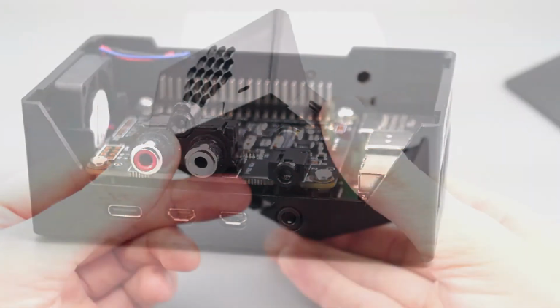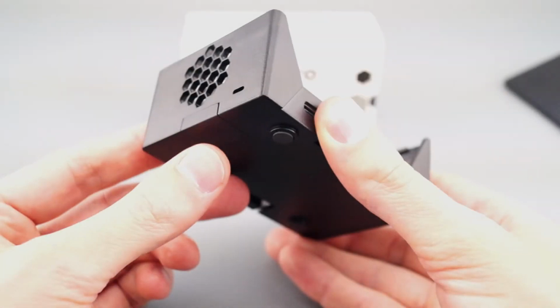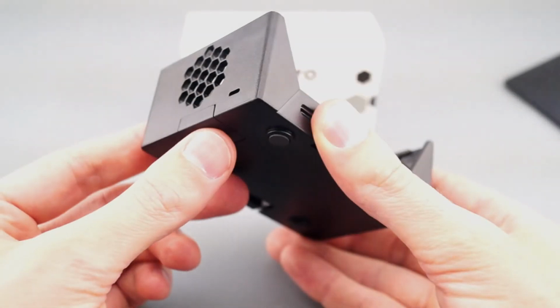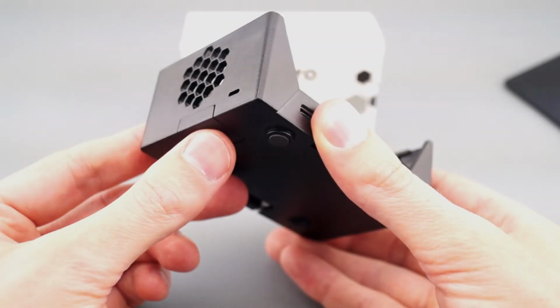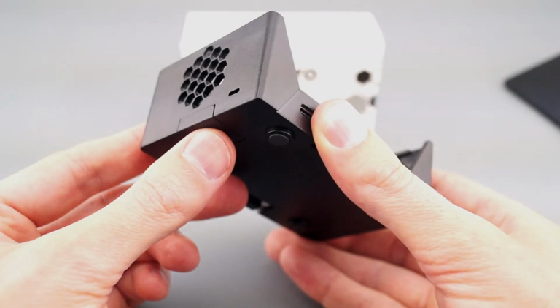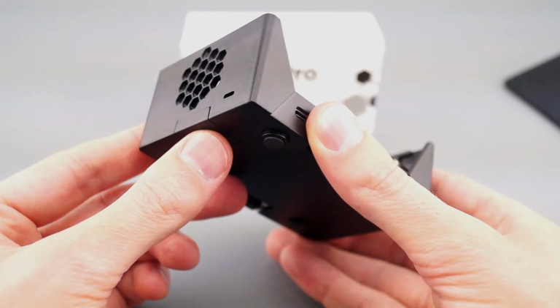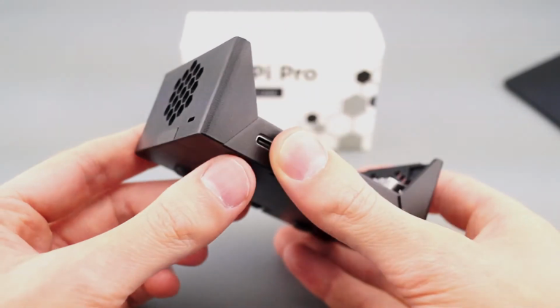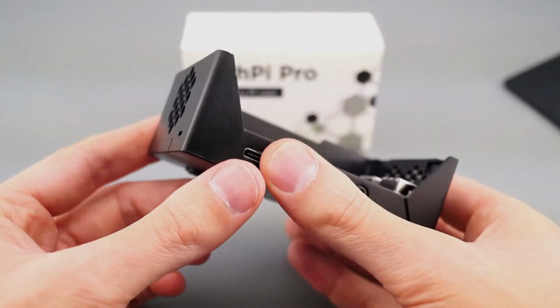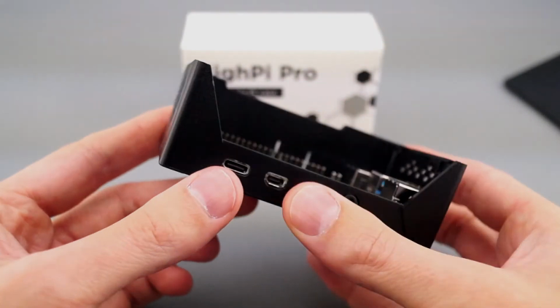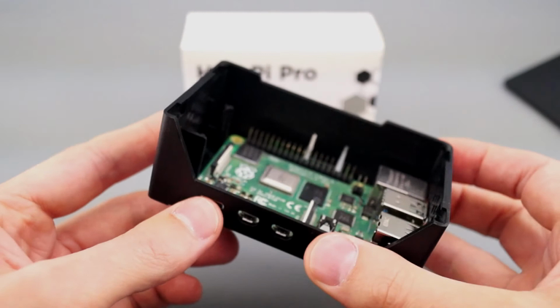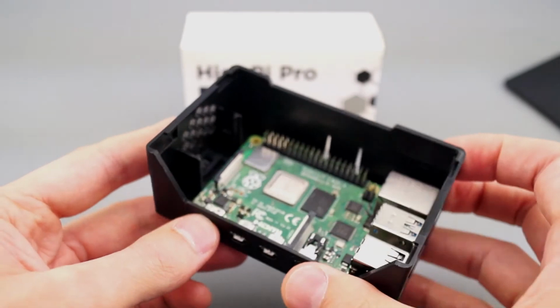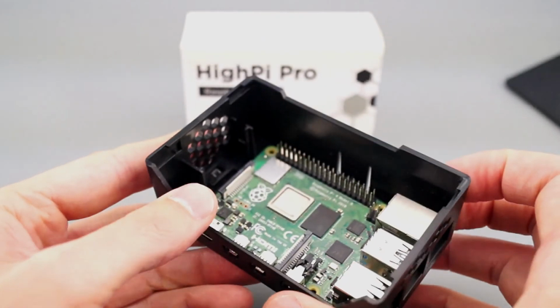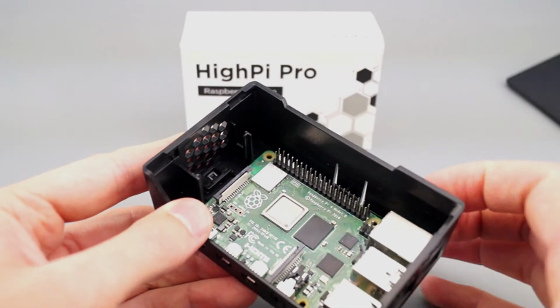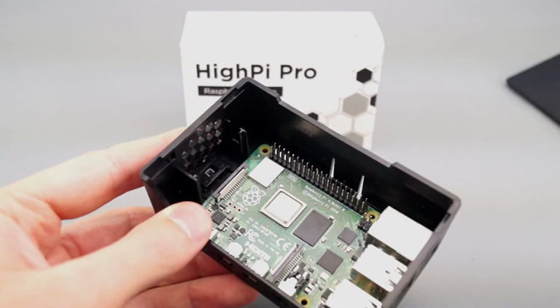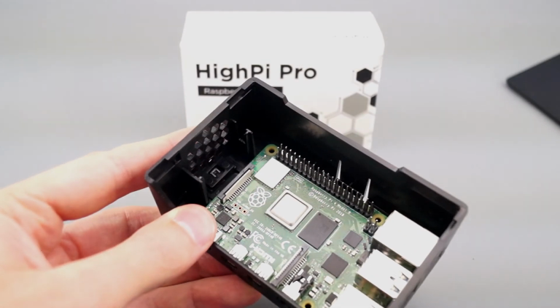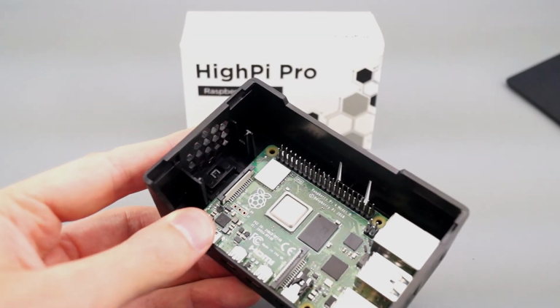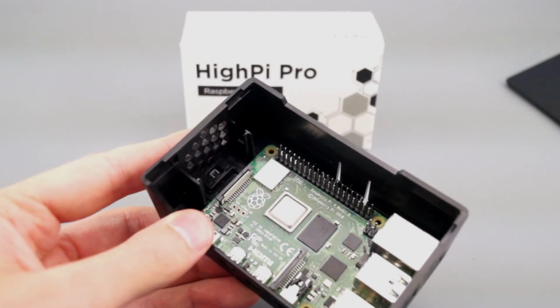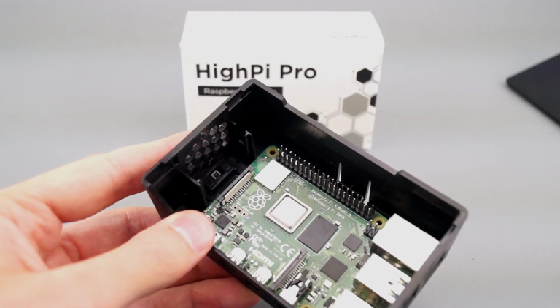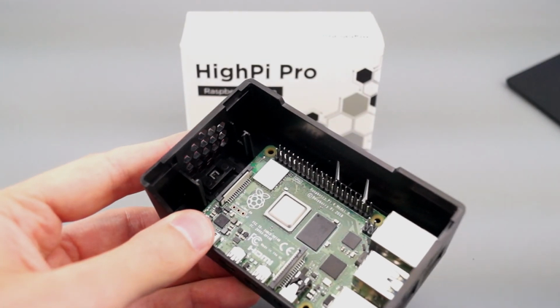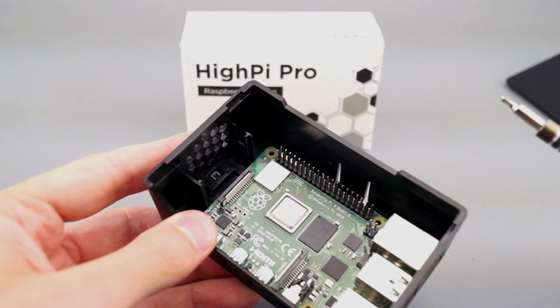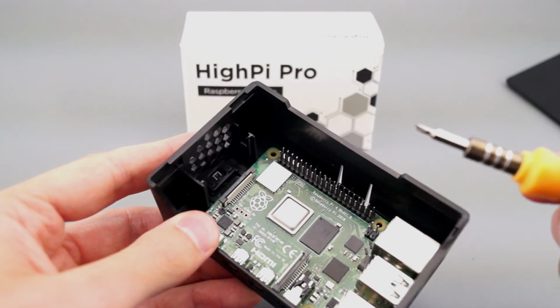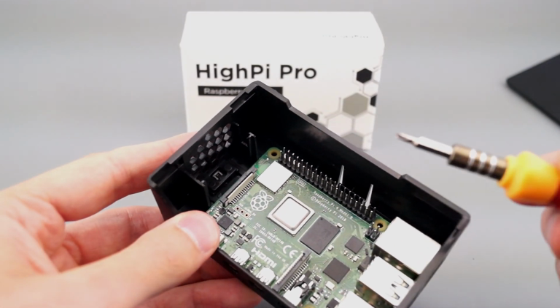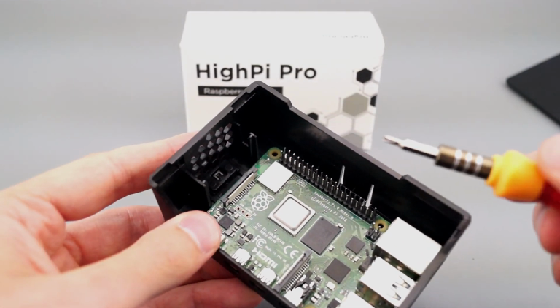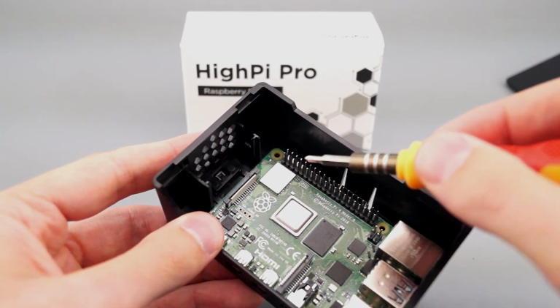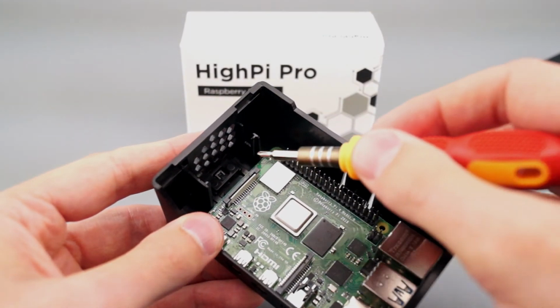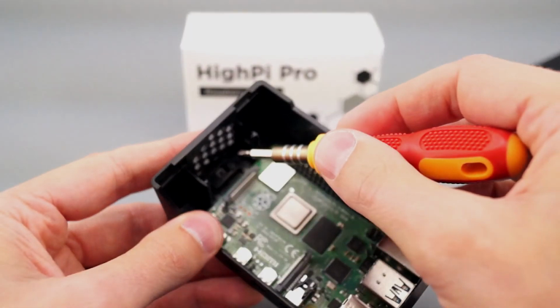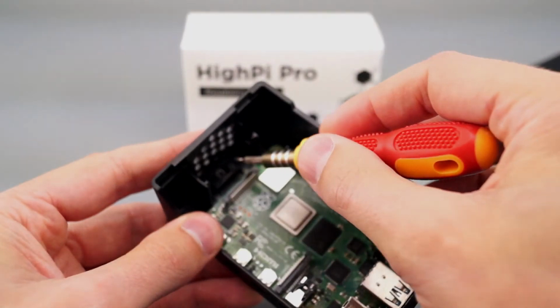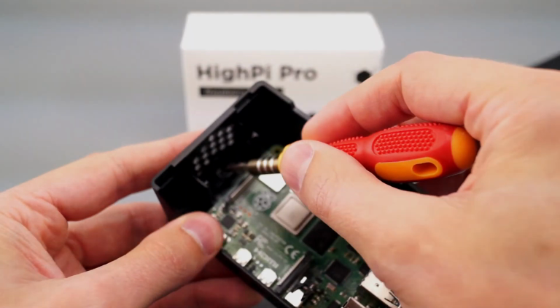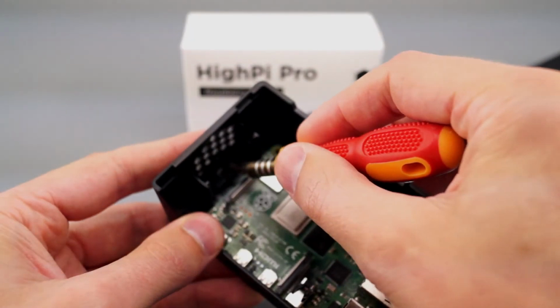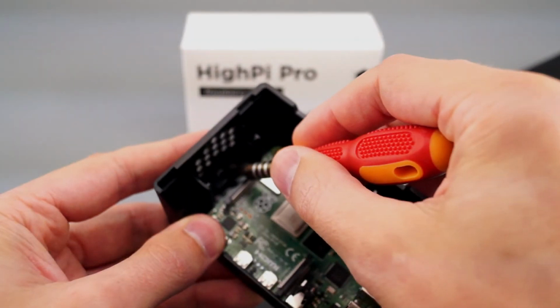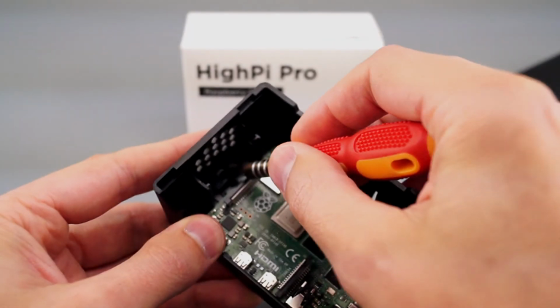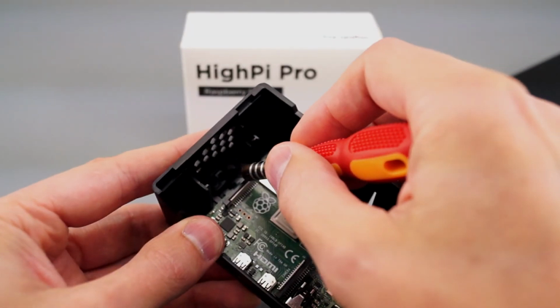A secure micro SD card cover is included with the case. It can only be removed from the inside of the case using a small tool.